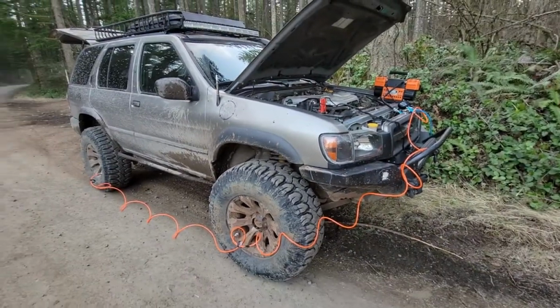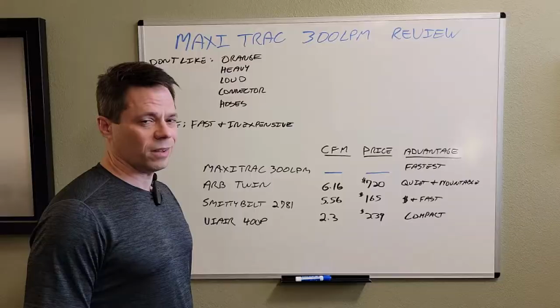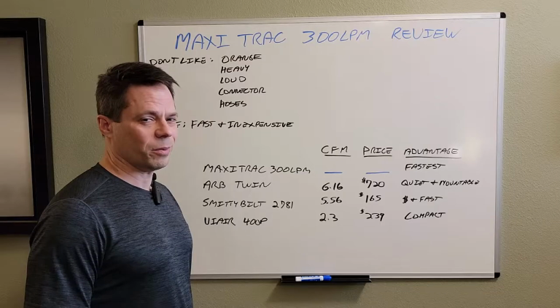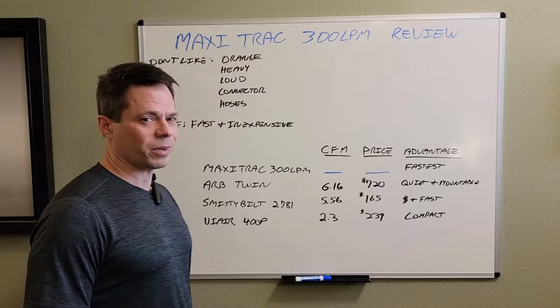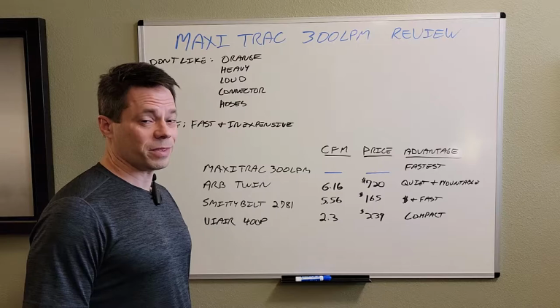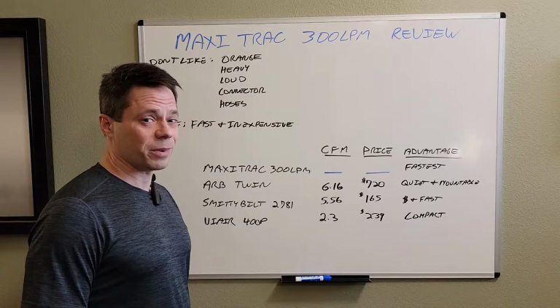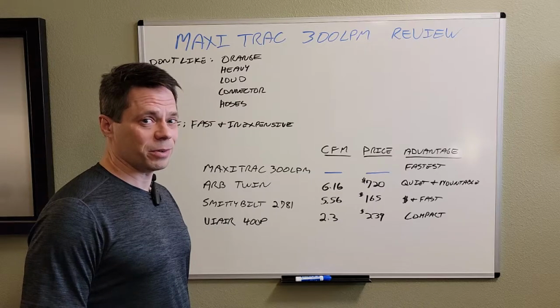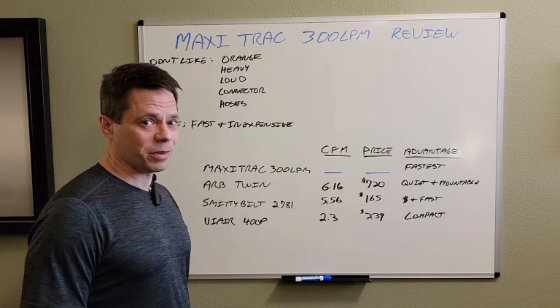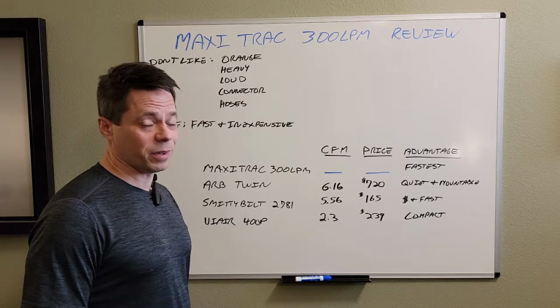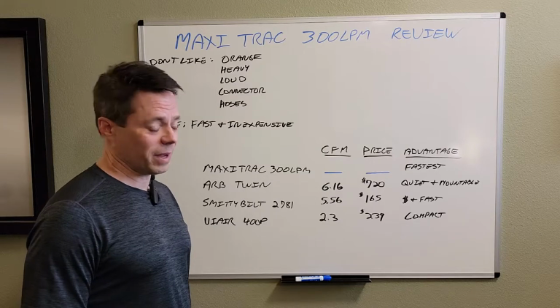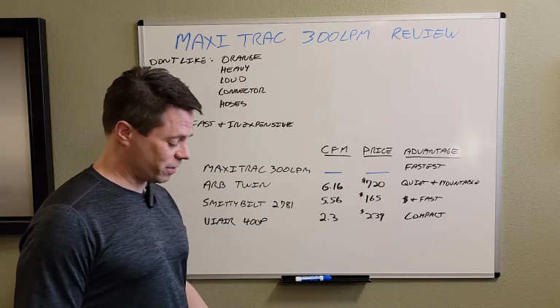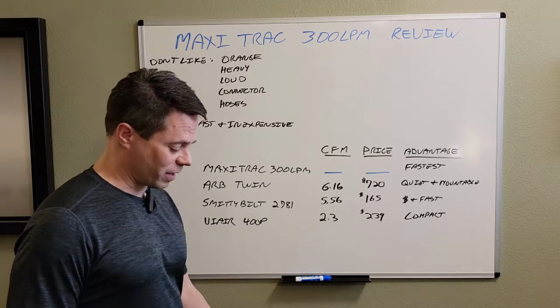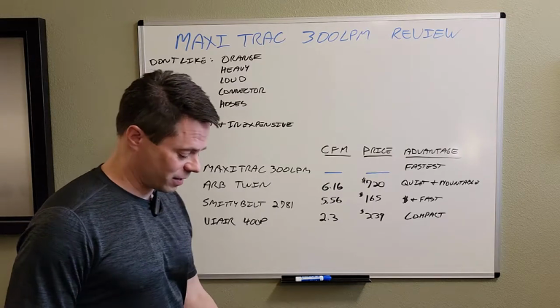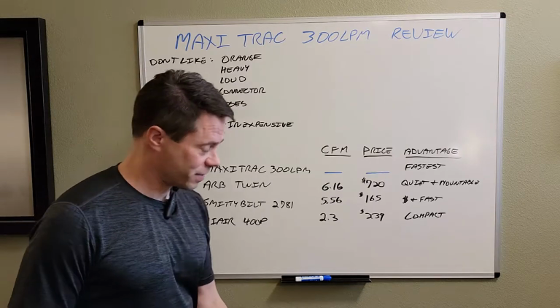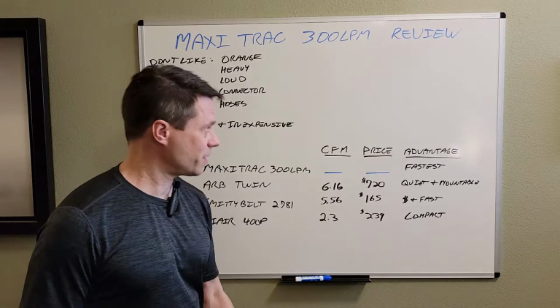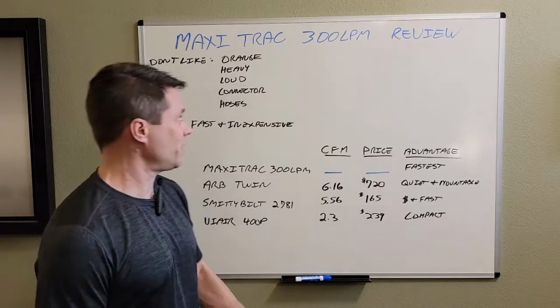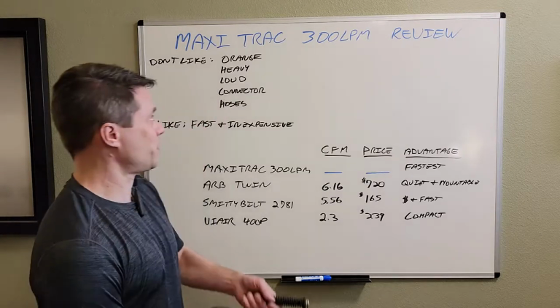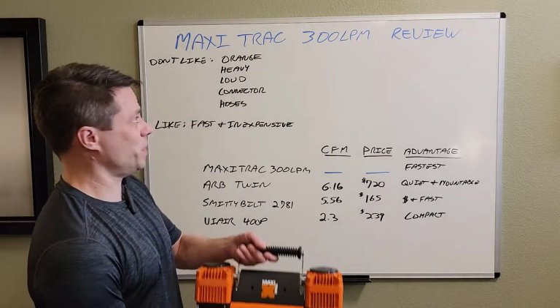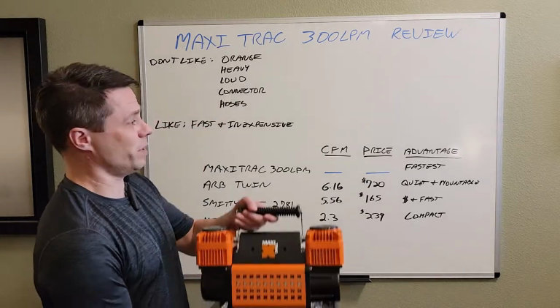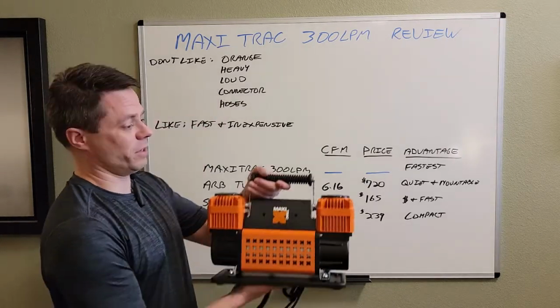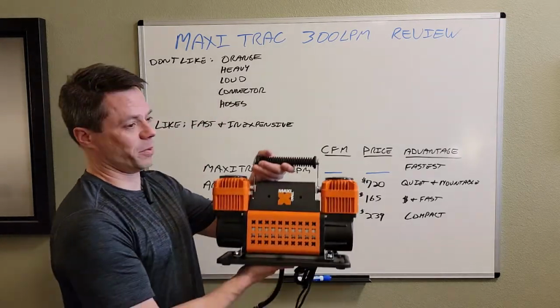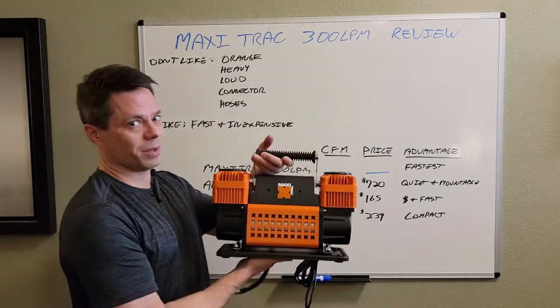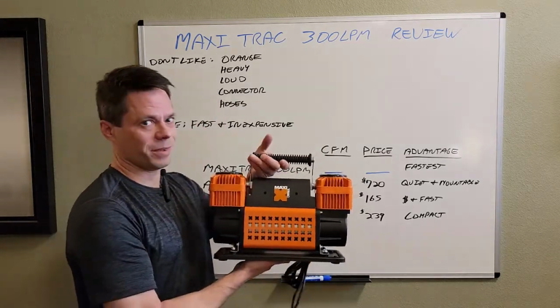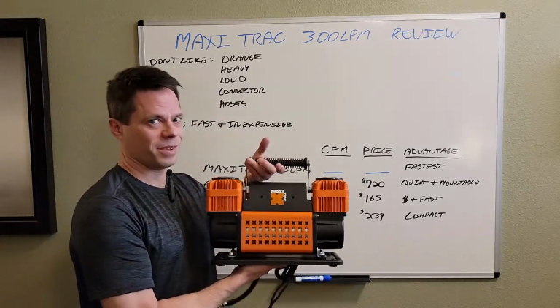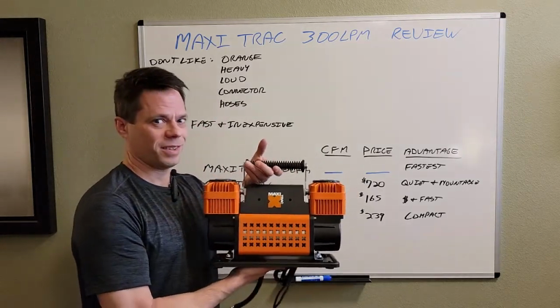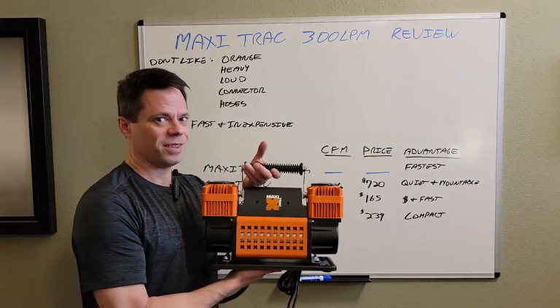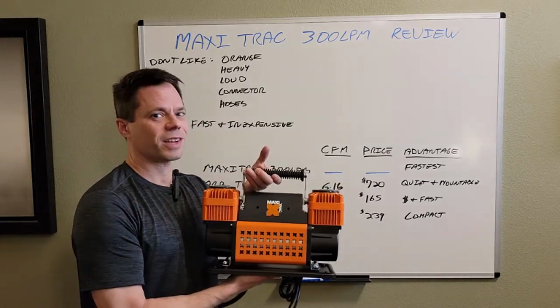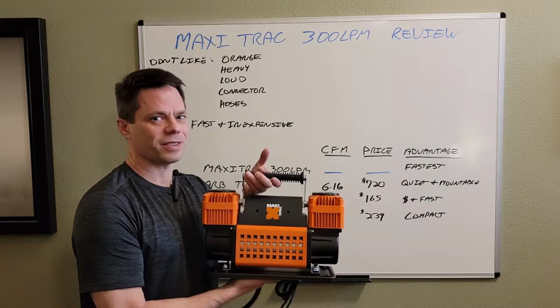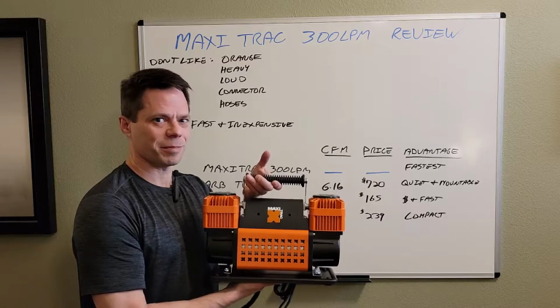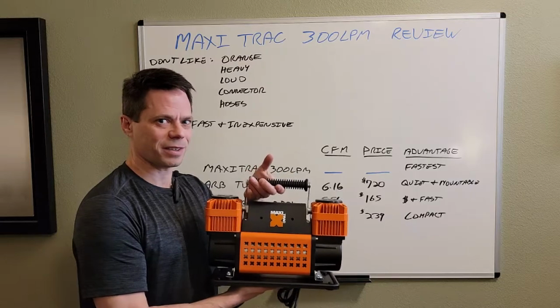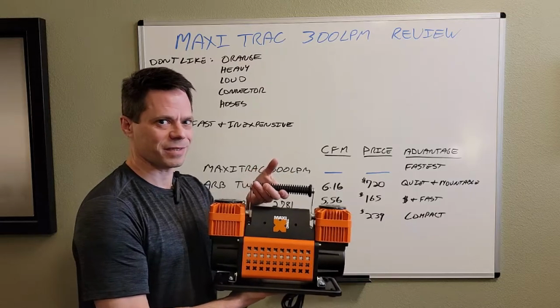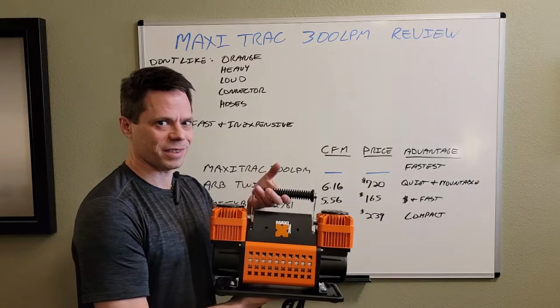Hello and welcome. Today we're going to do a review of the Maxi Track 300 LPM. Check out this unboxing video.